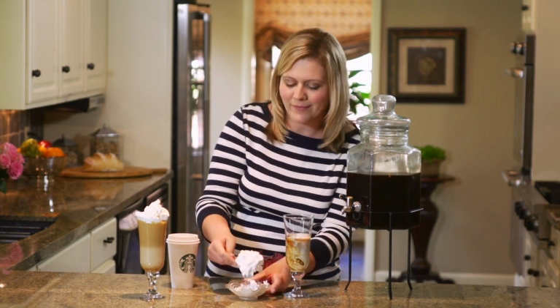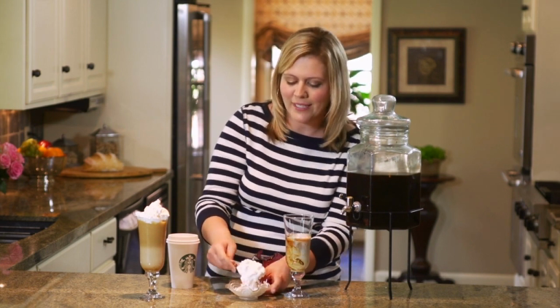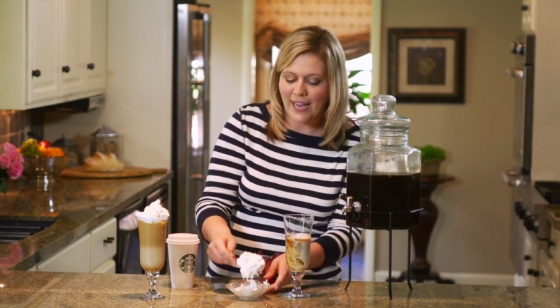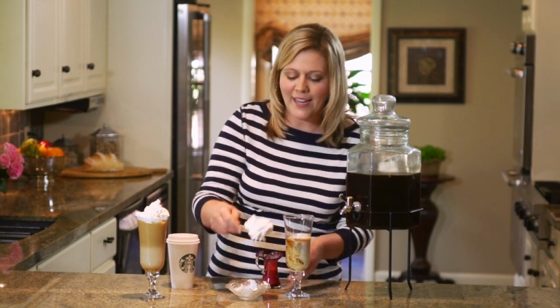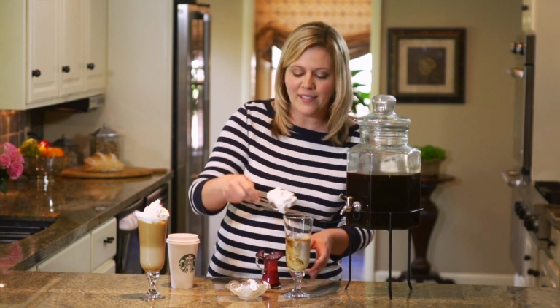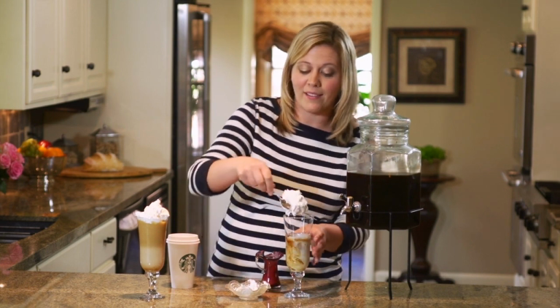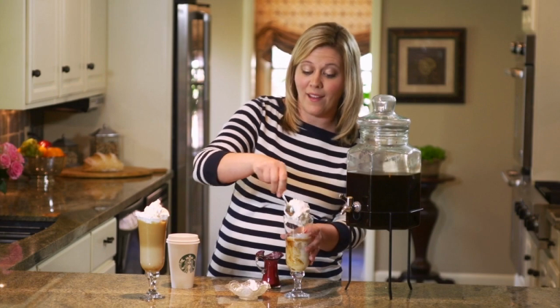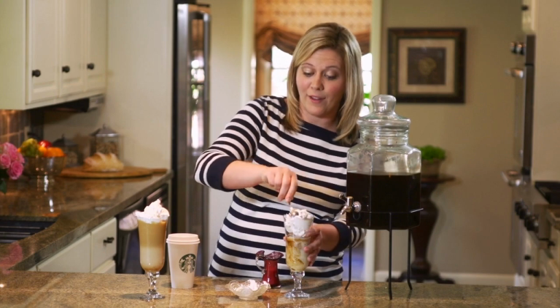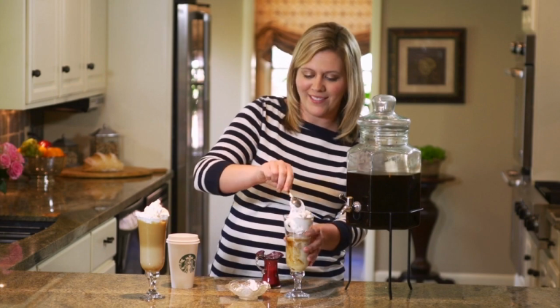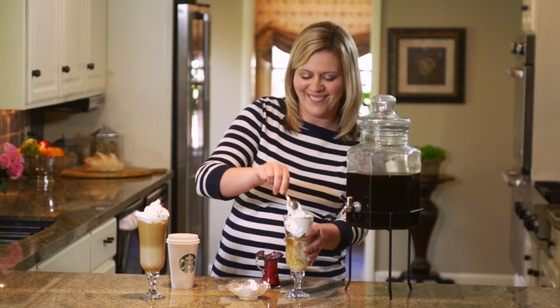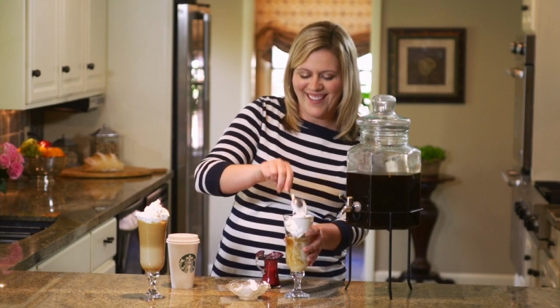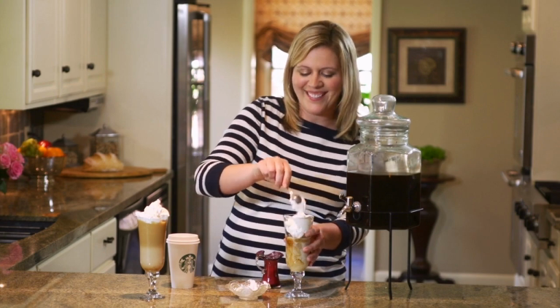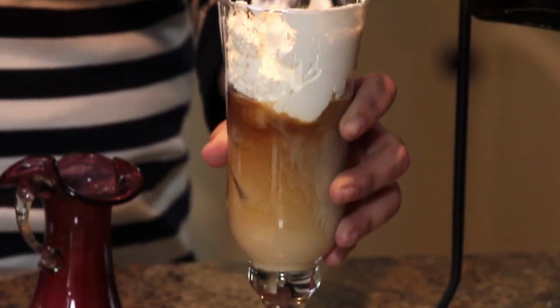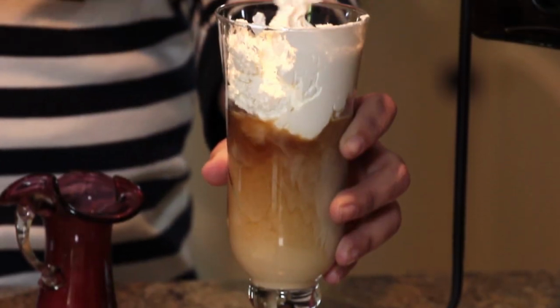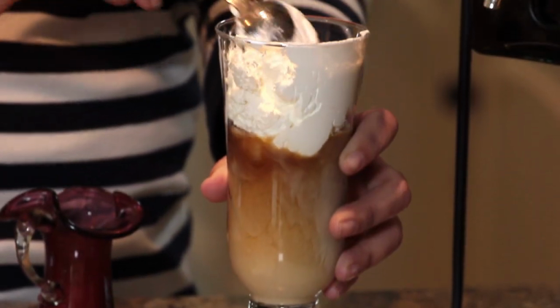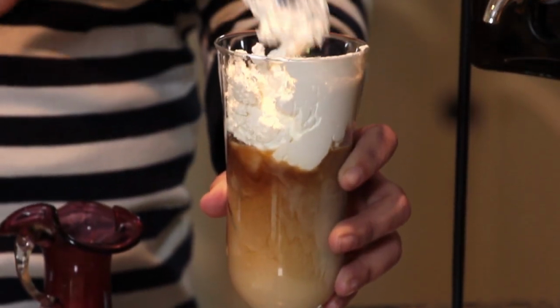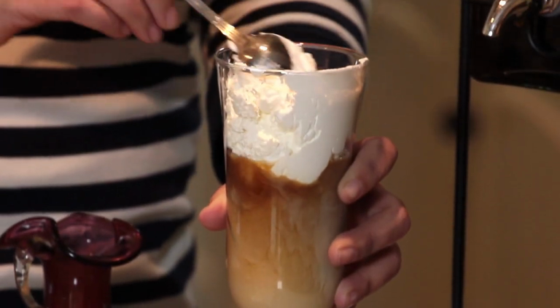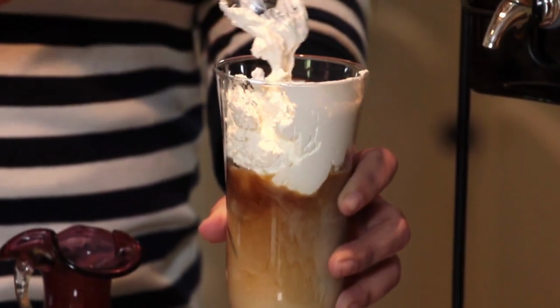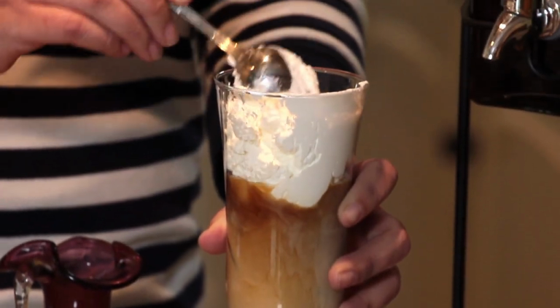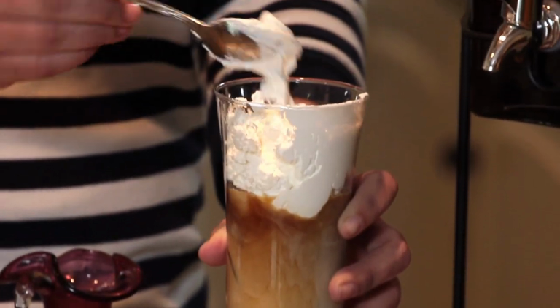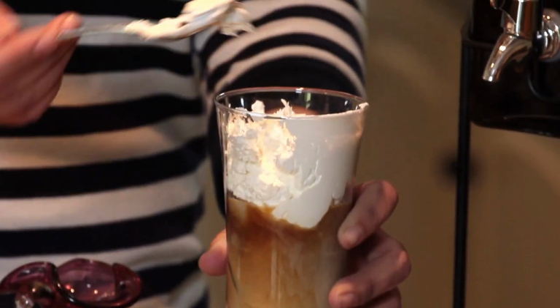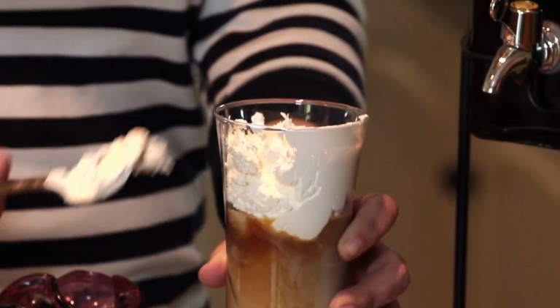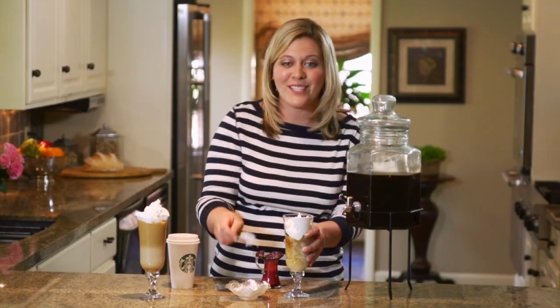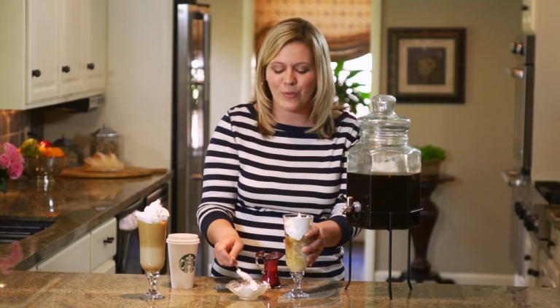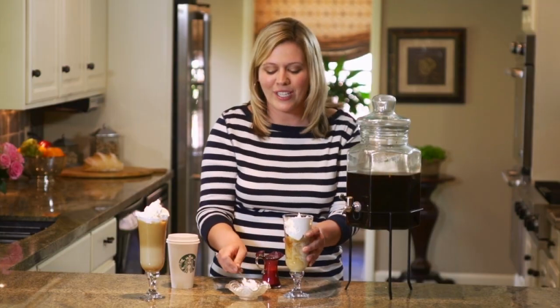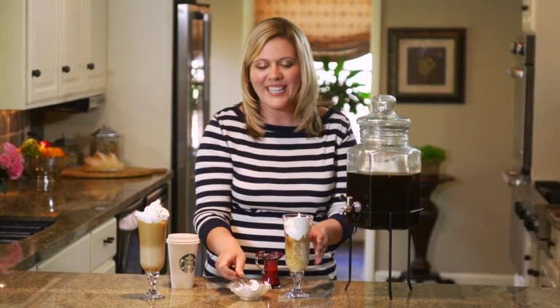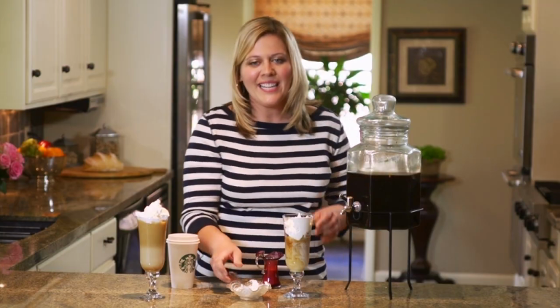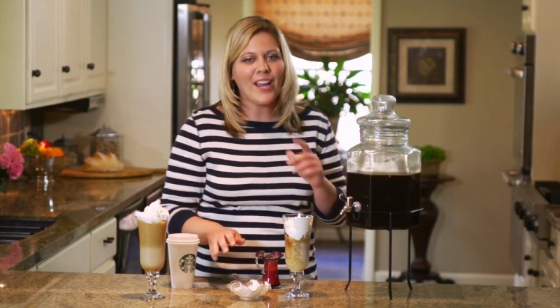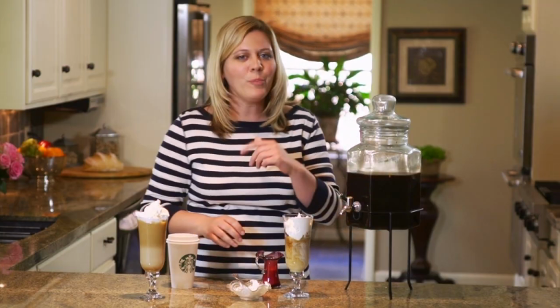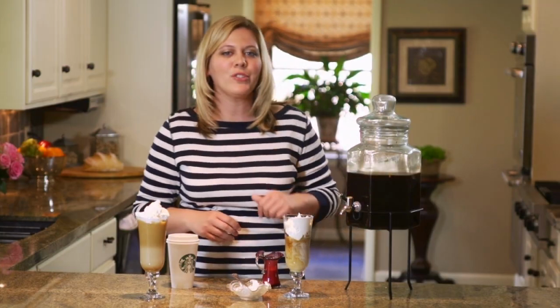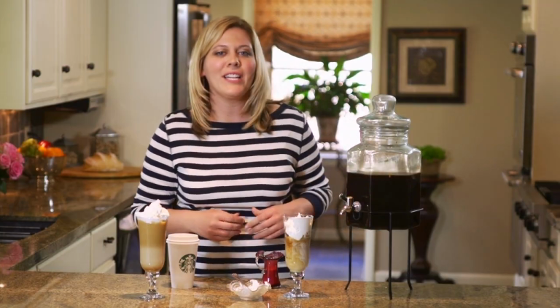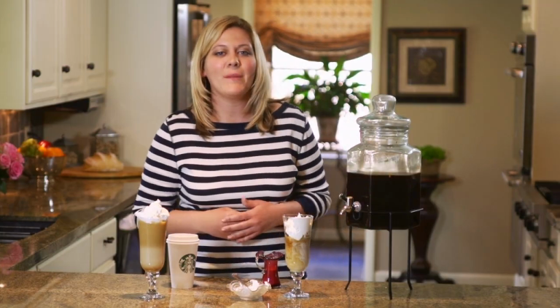Of course I'm going to top it off with whipped cream — and a lot of it. Delicious savings in every single sense of the word.